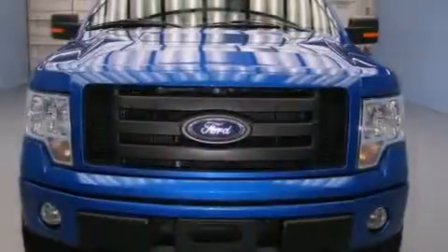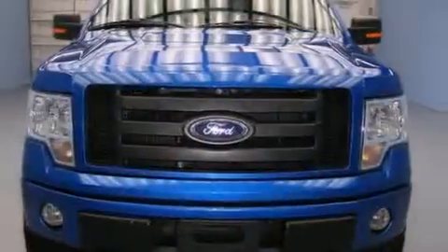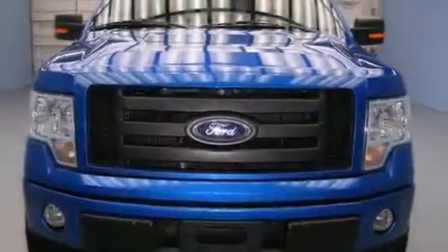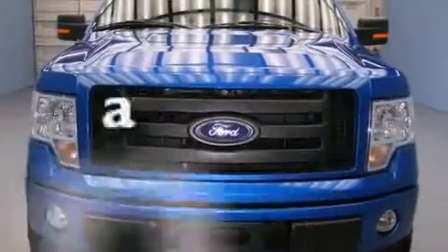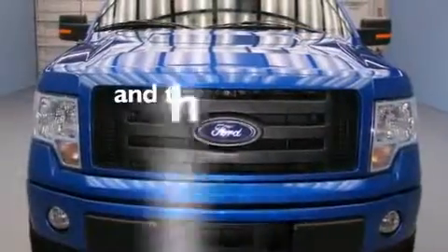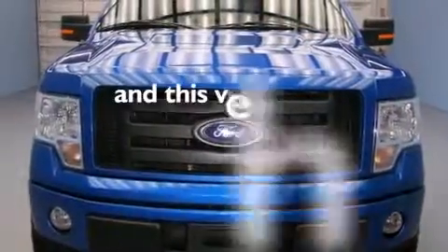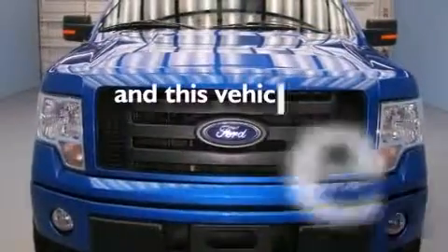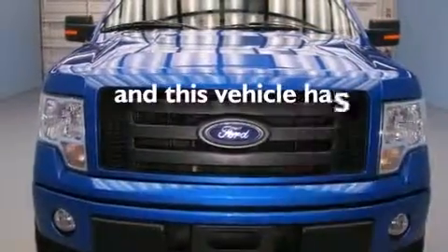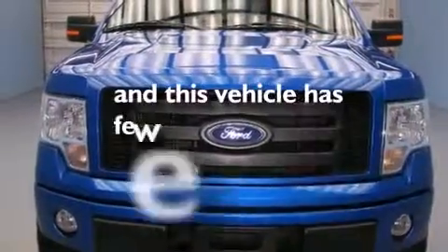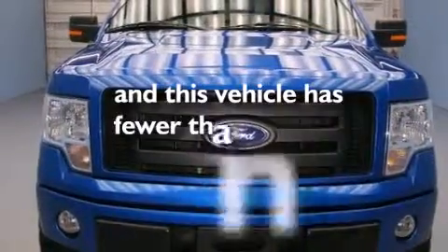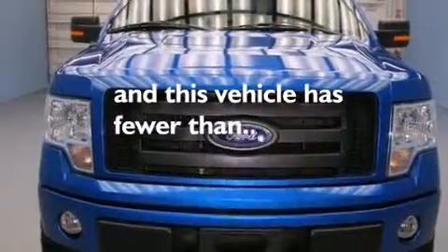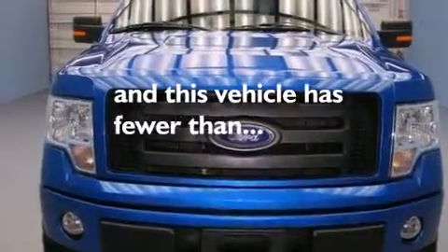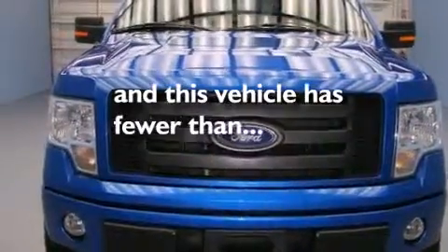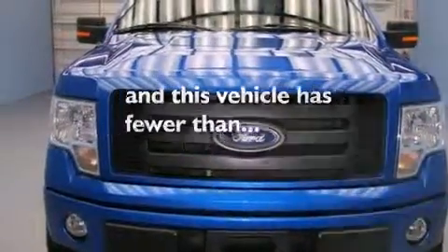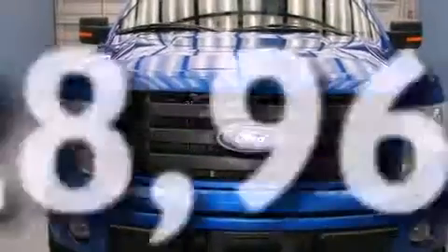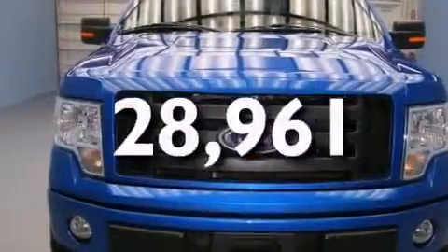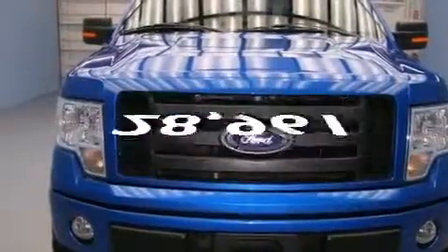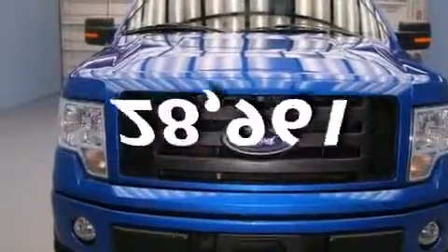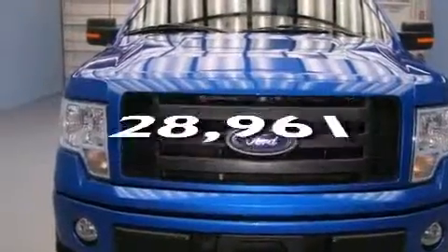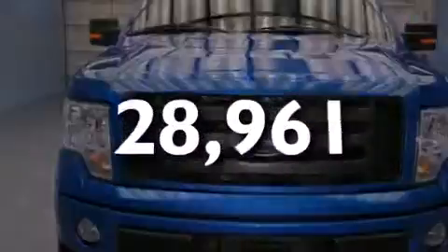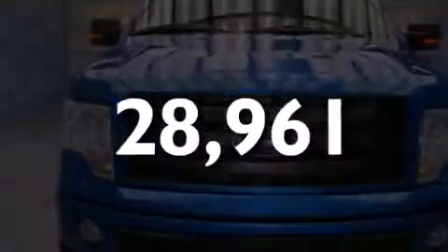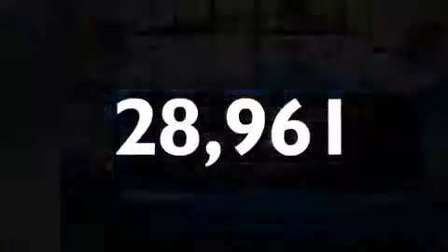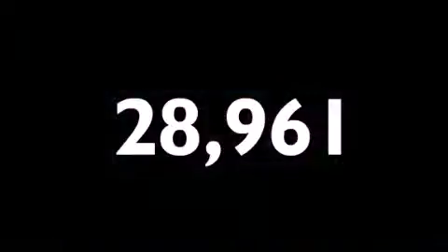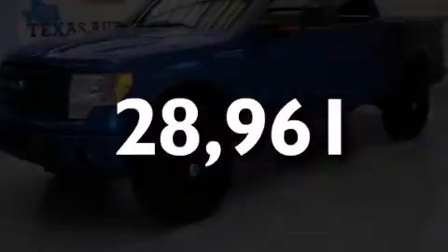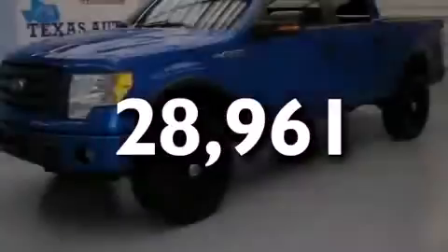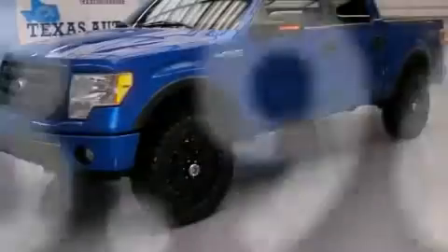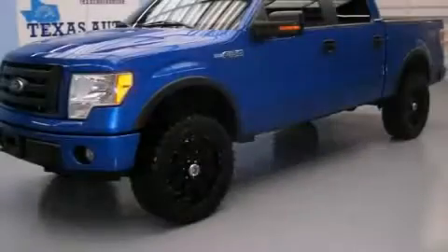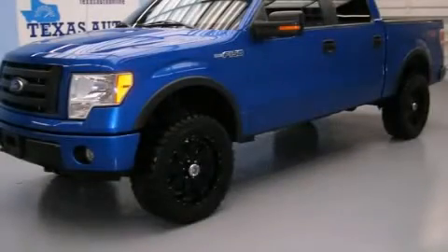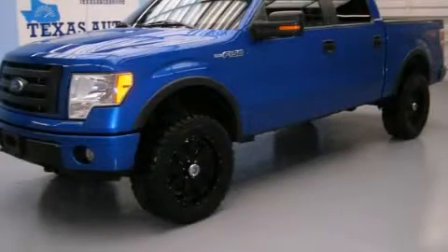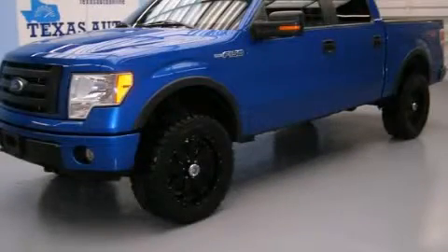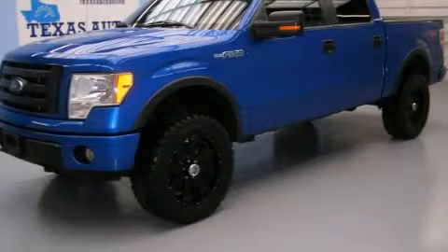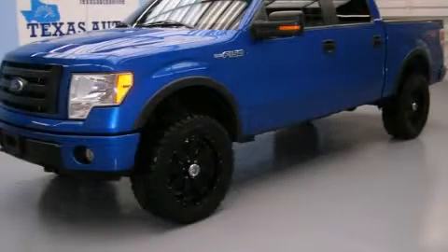This vehicle has fewer than 29,000 miles on the odometer. Contact us today to arrange your test drive.